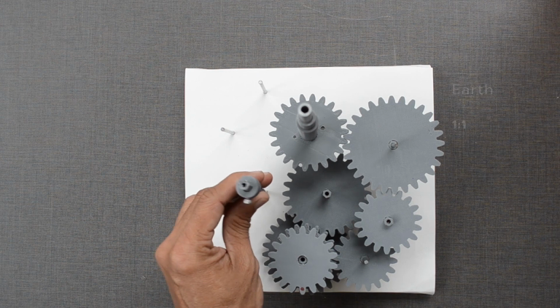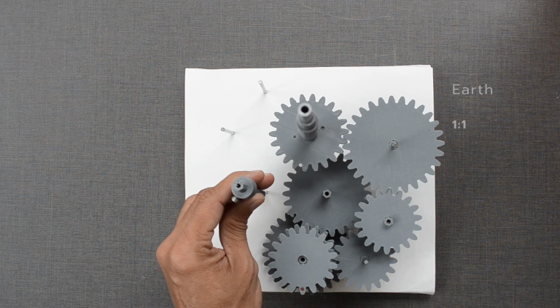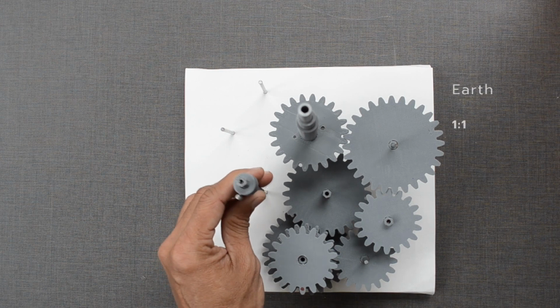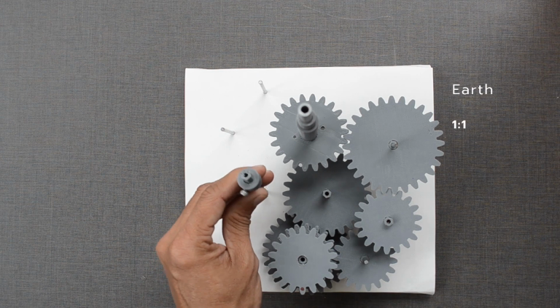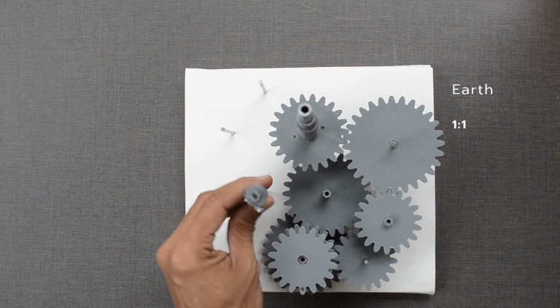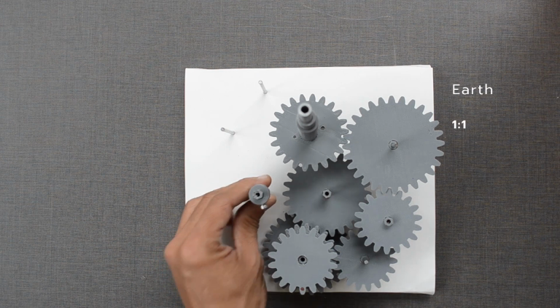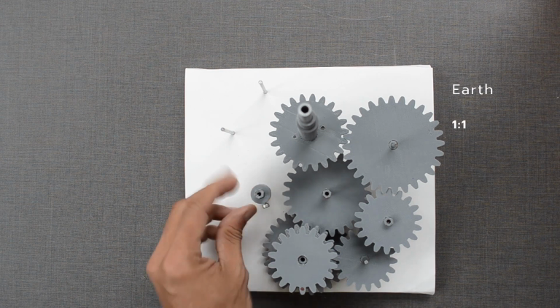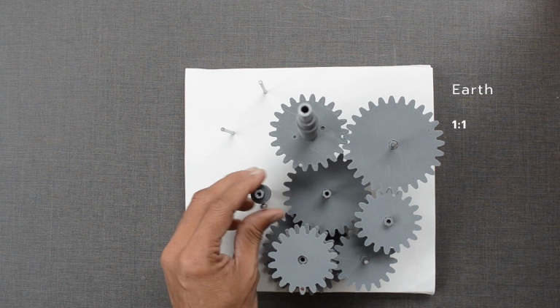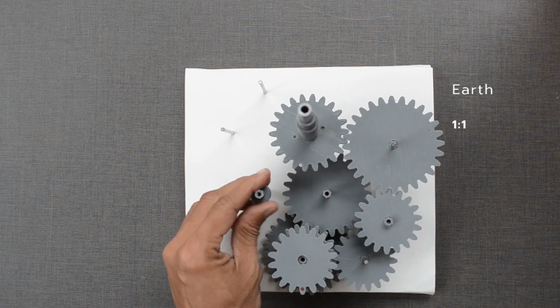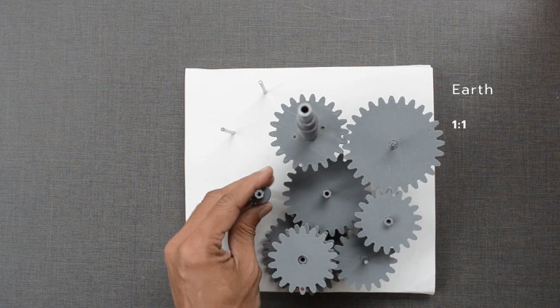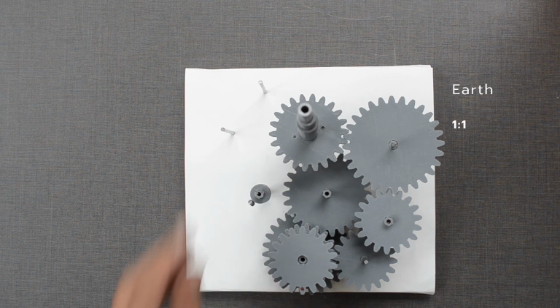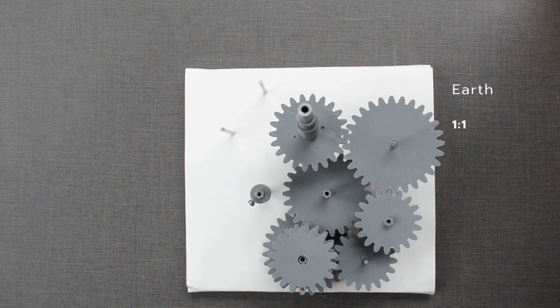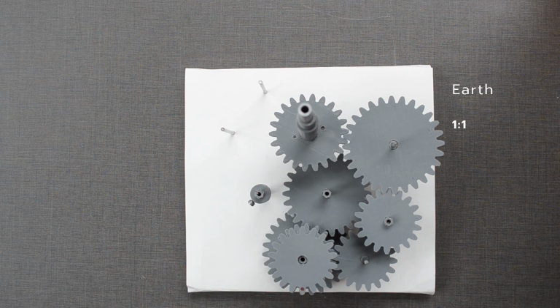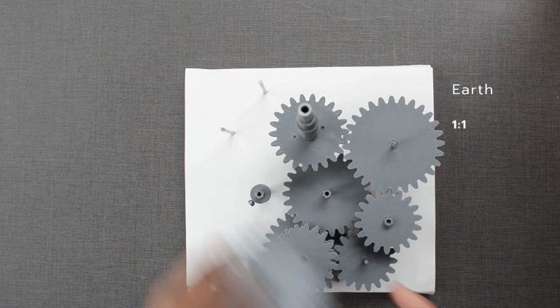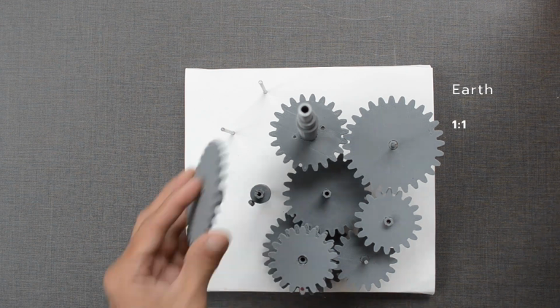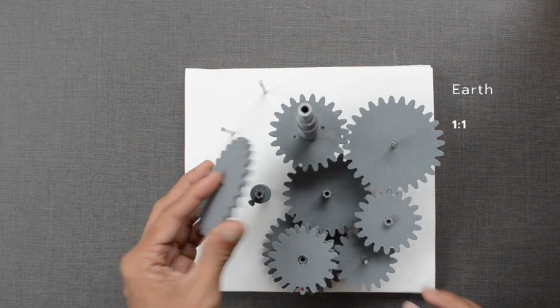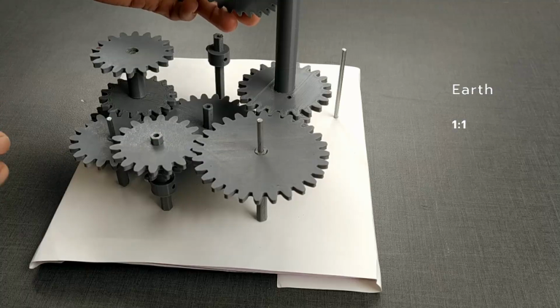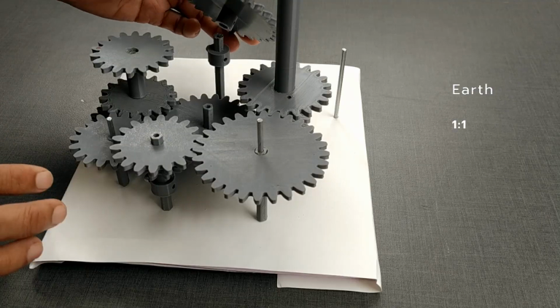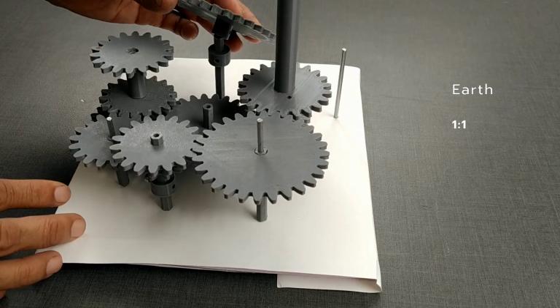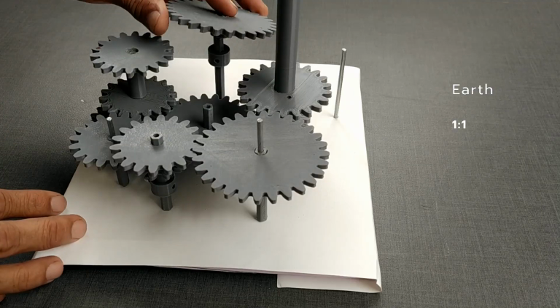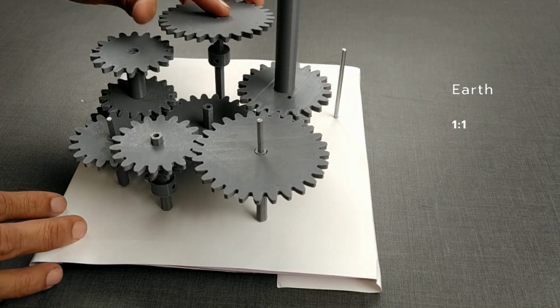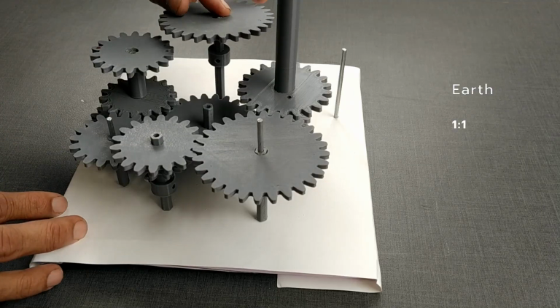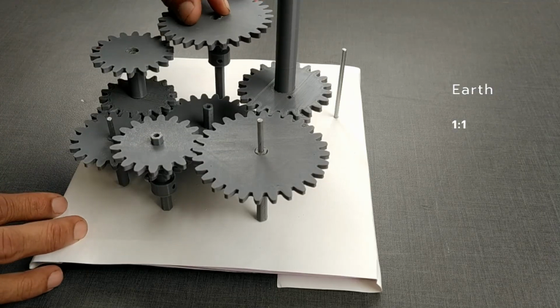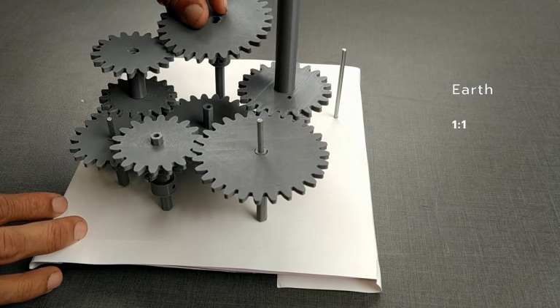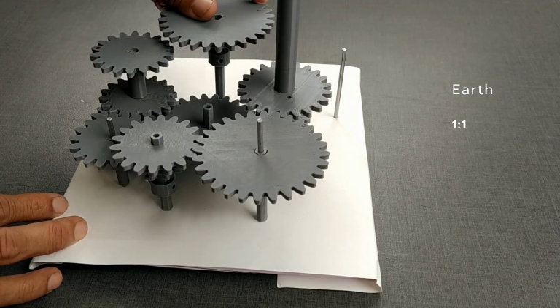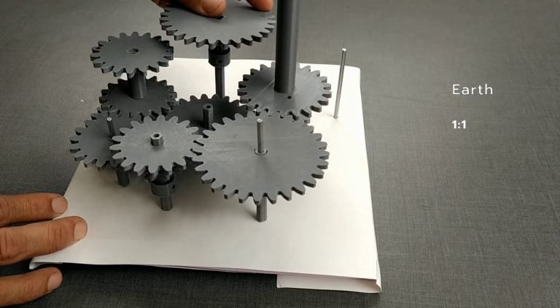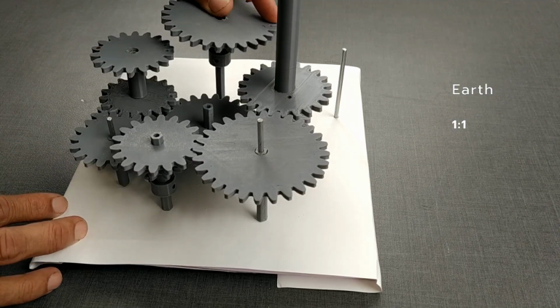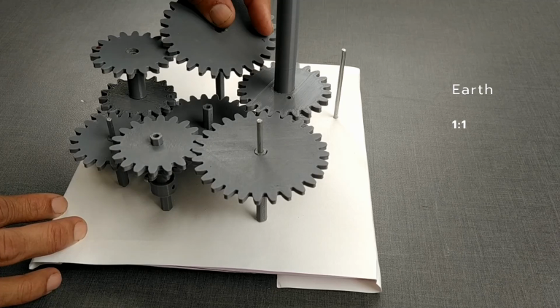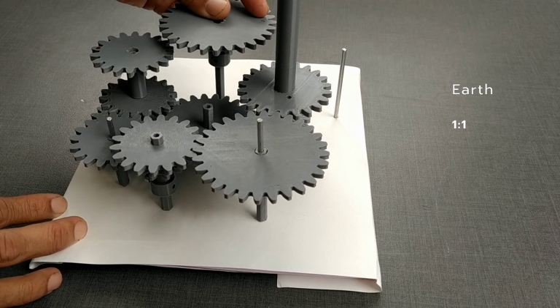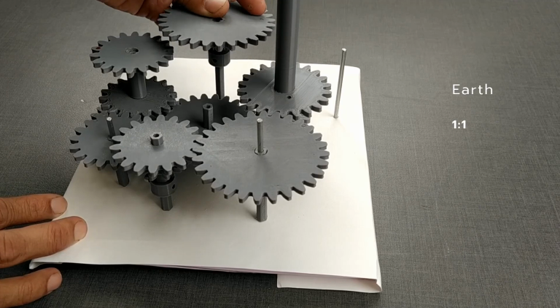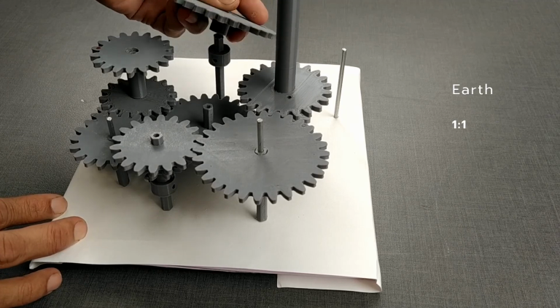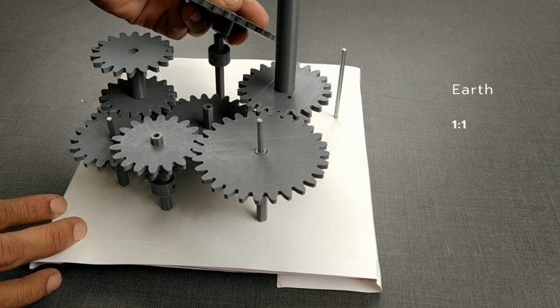For Earth, the ratio is 1 to 1. We just need an idler gear for this.